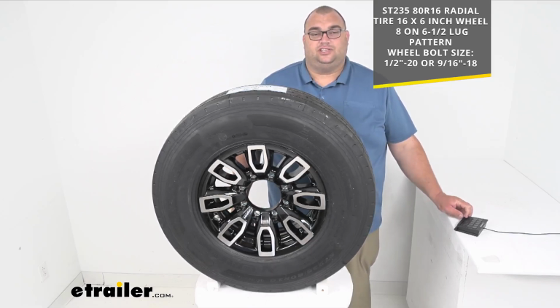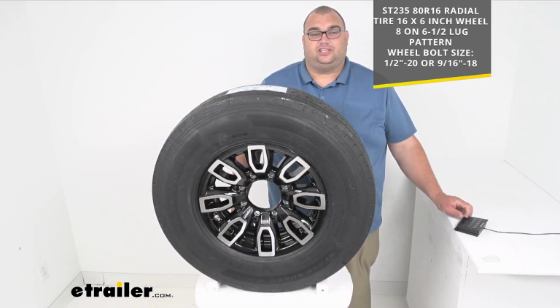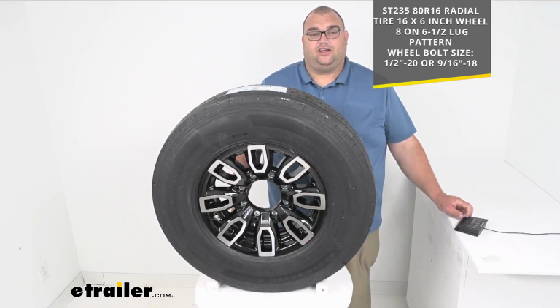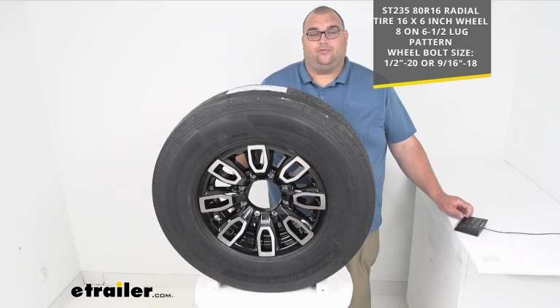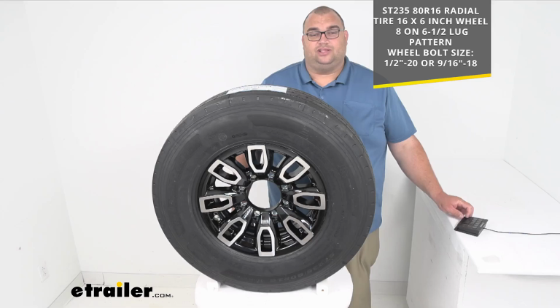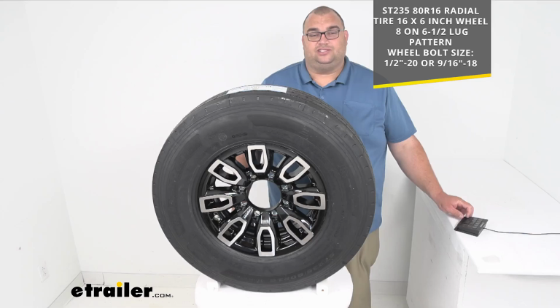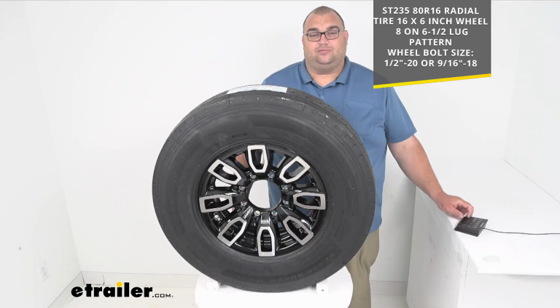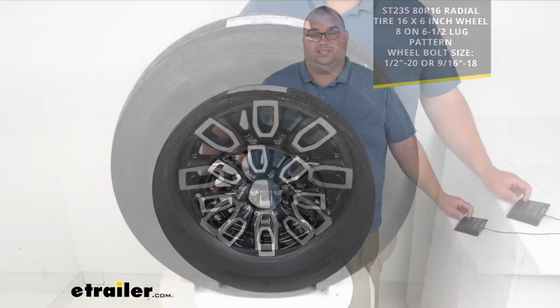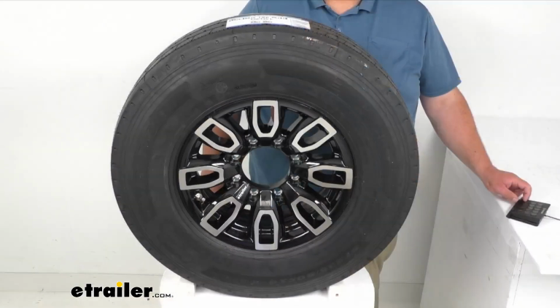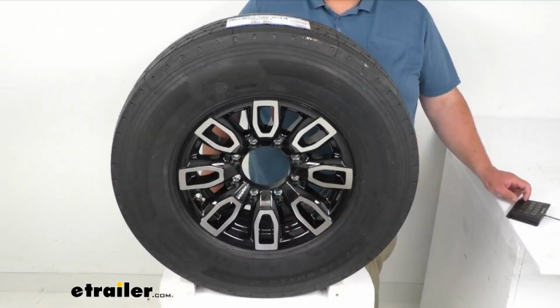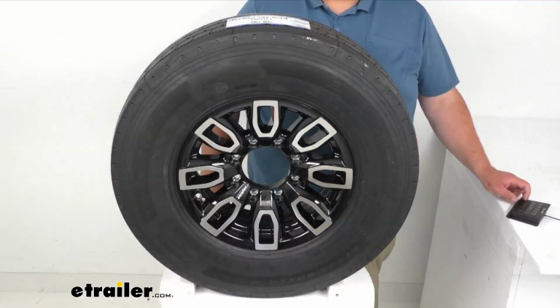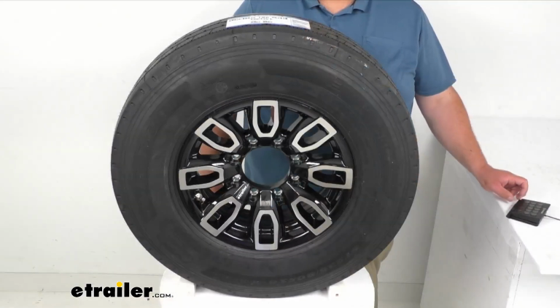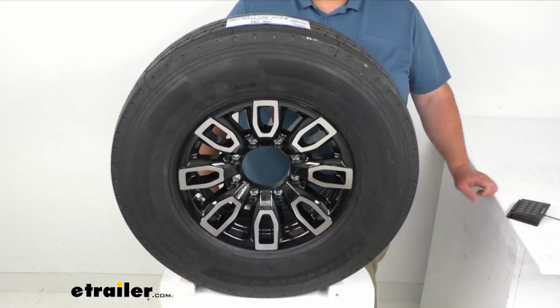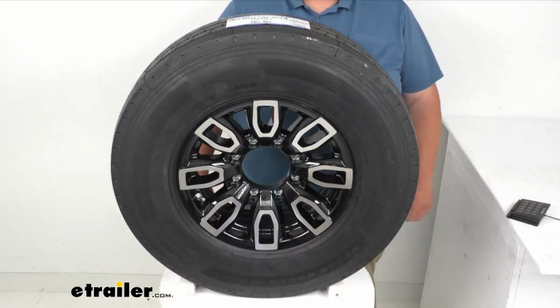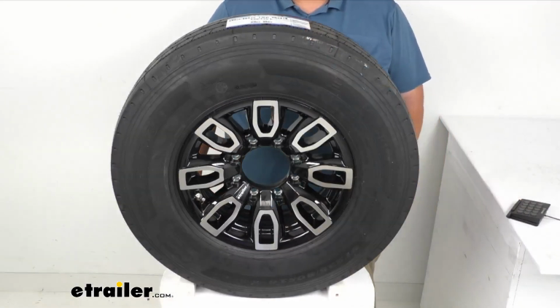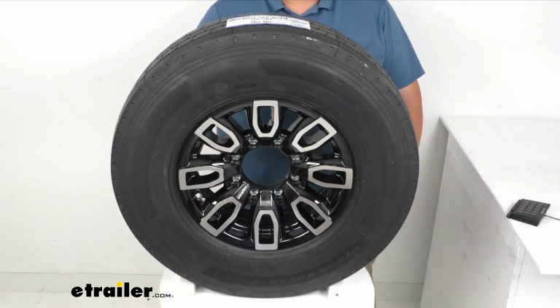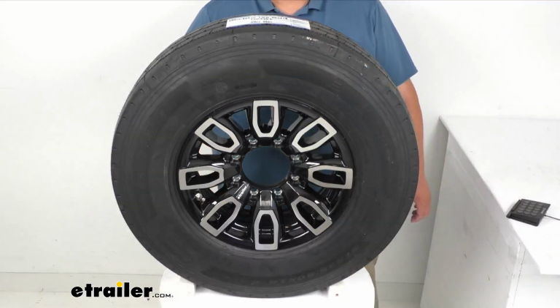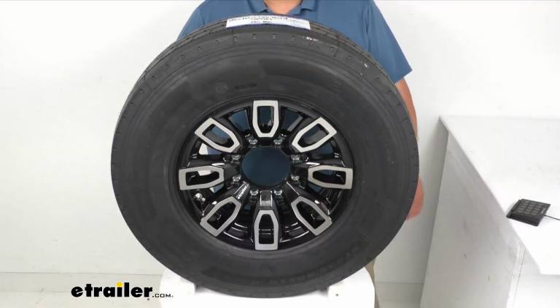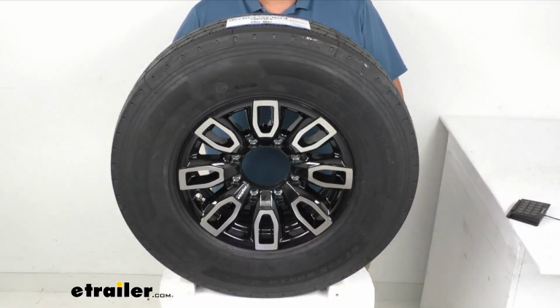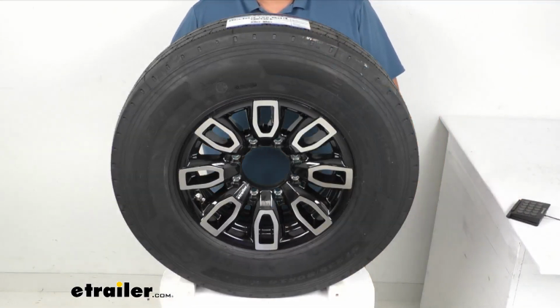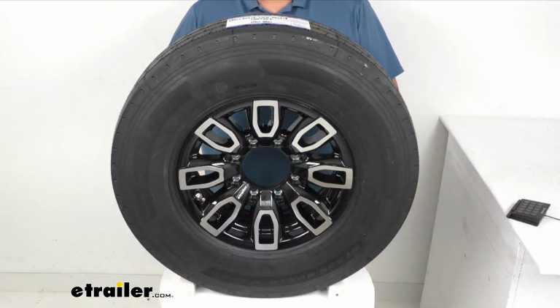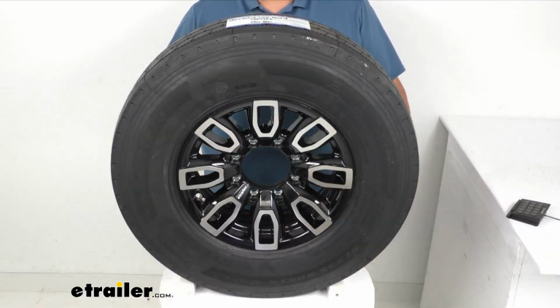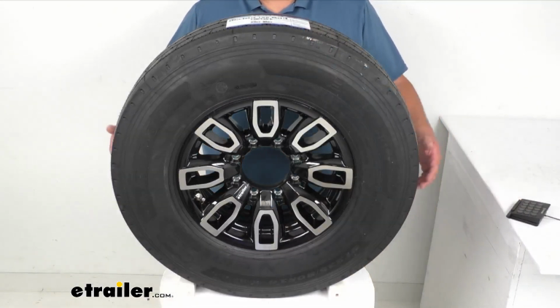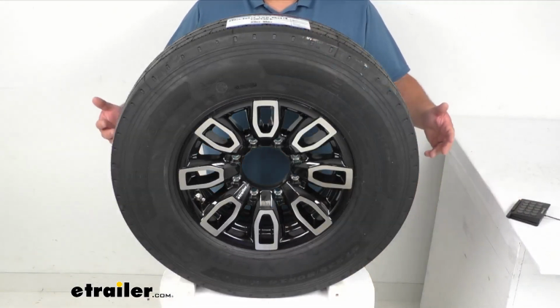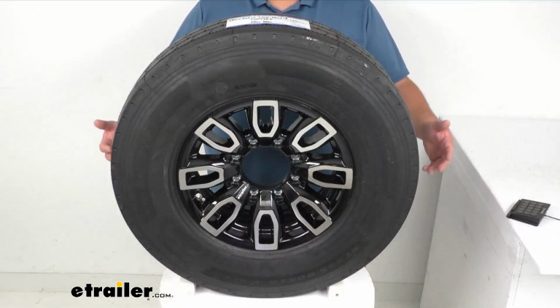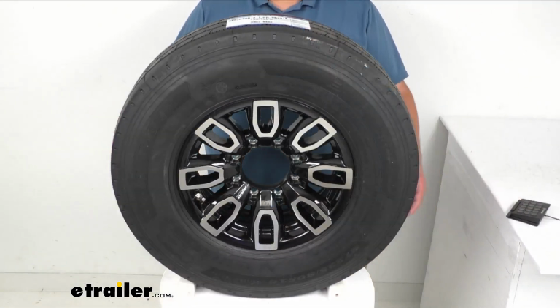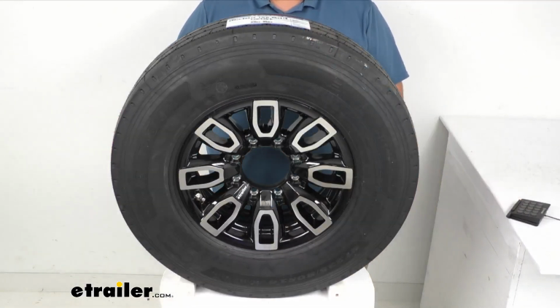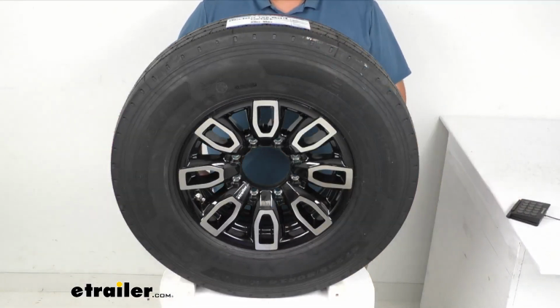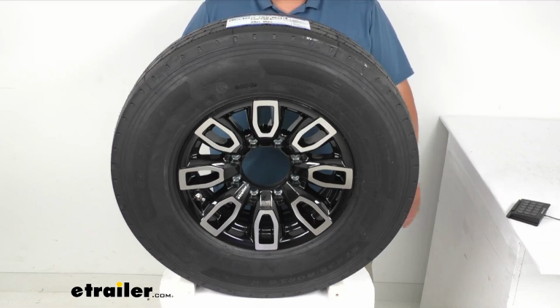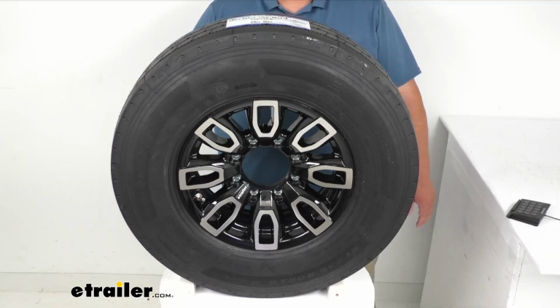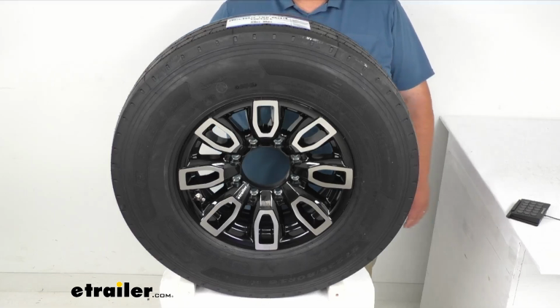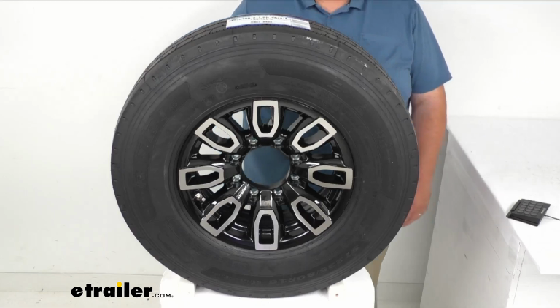This tire and wheel assembly is ideal for stock trailers, utility trailers, campers, and those kind of things.